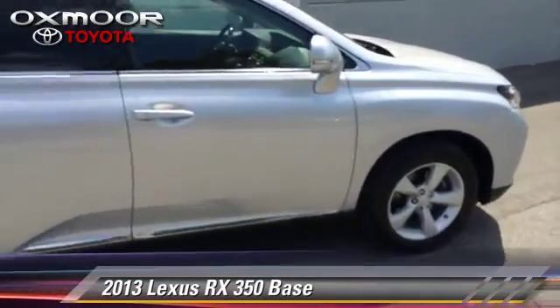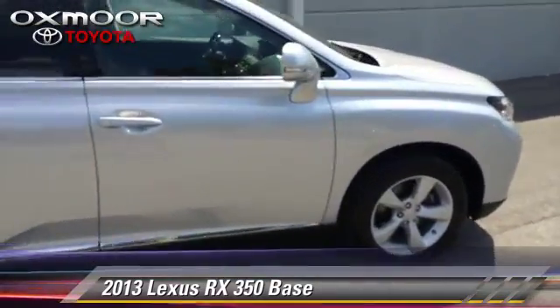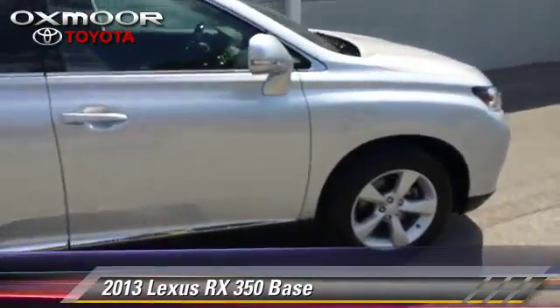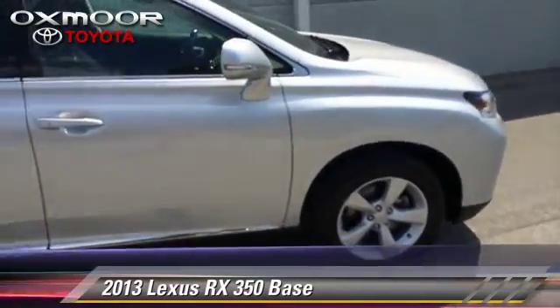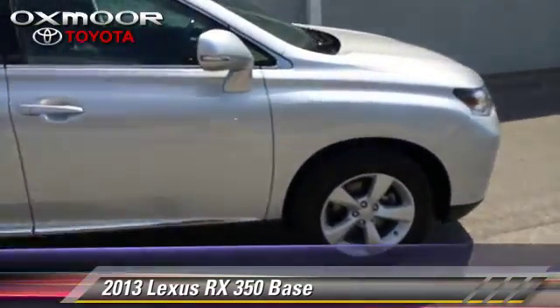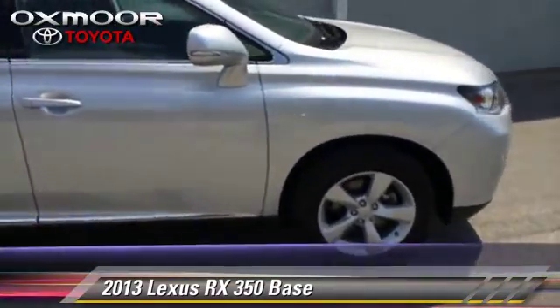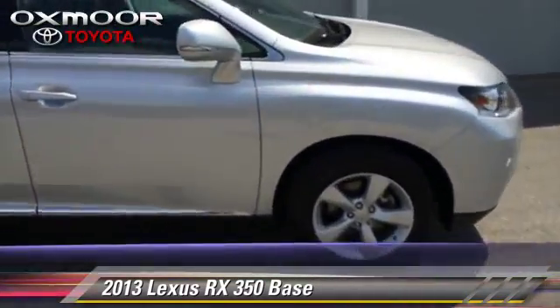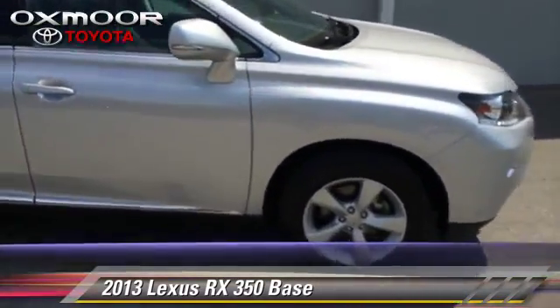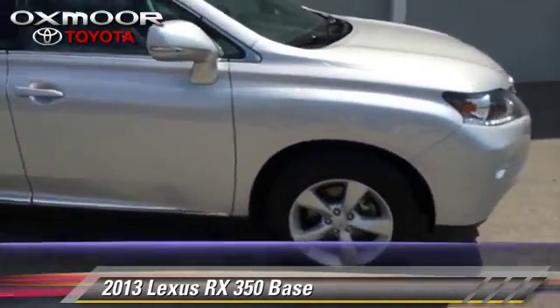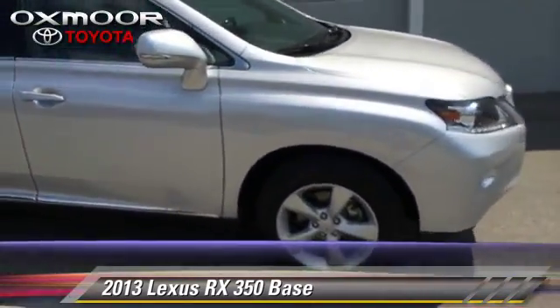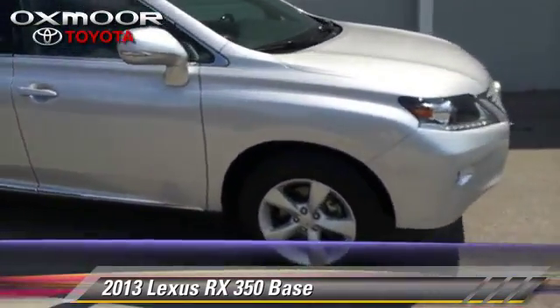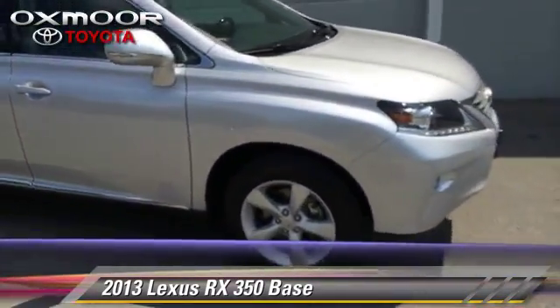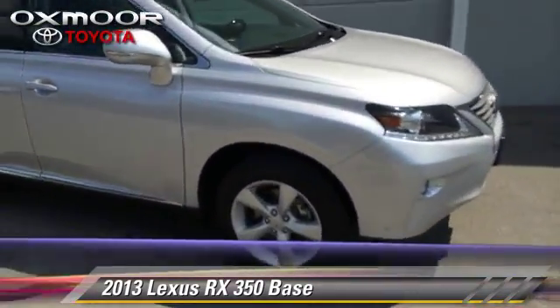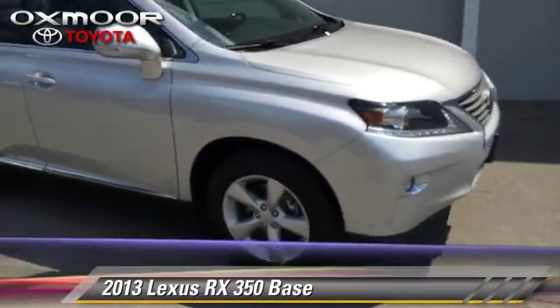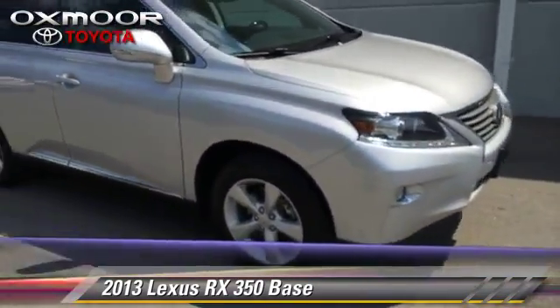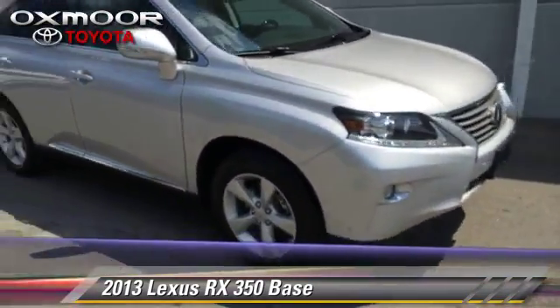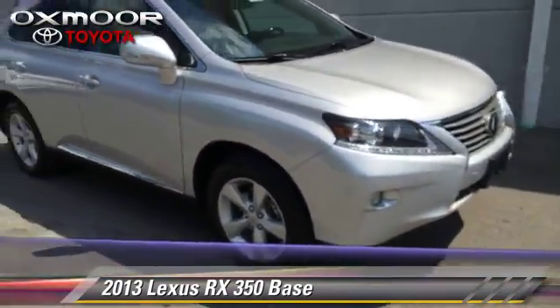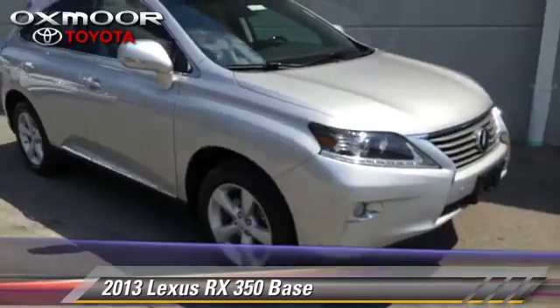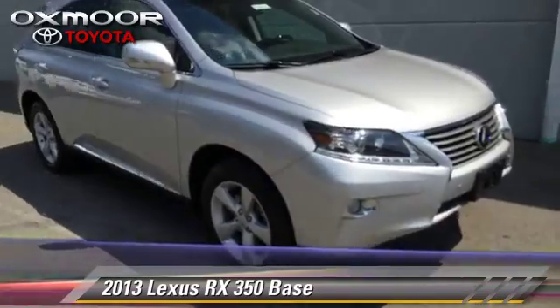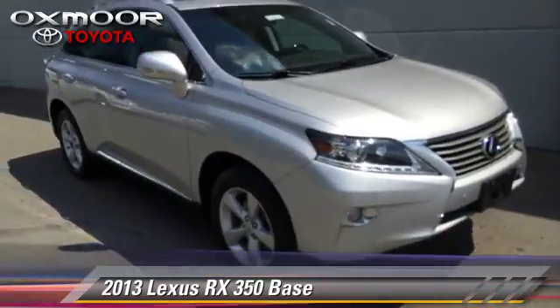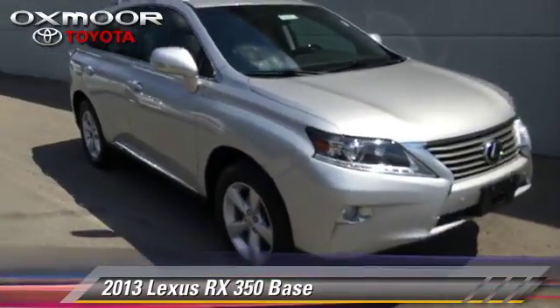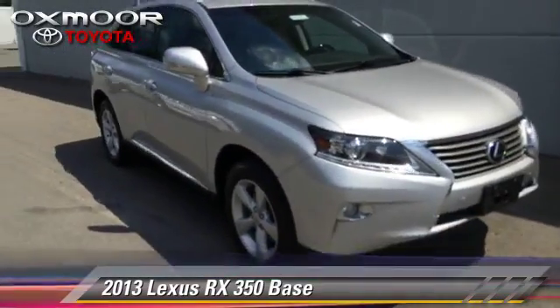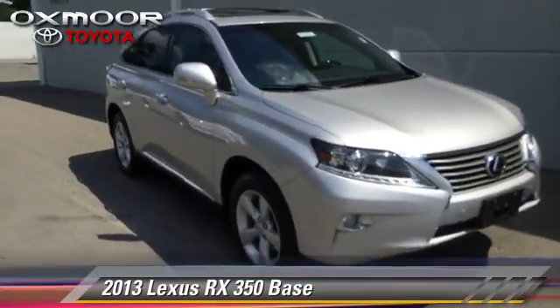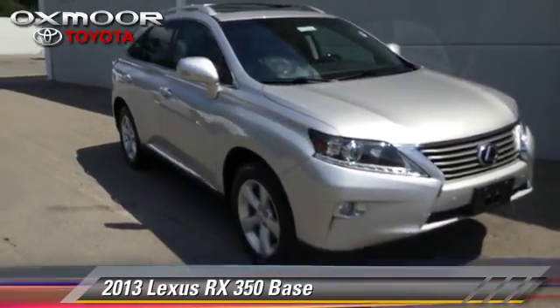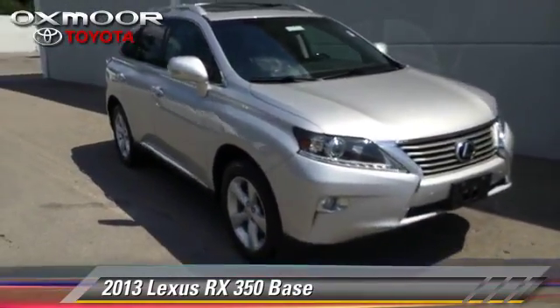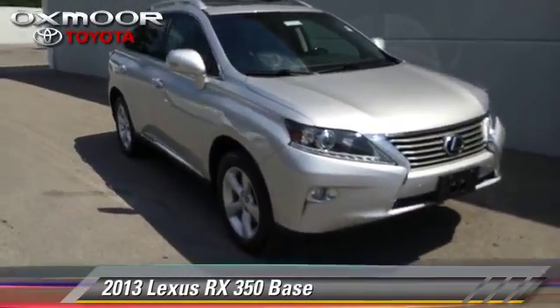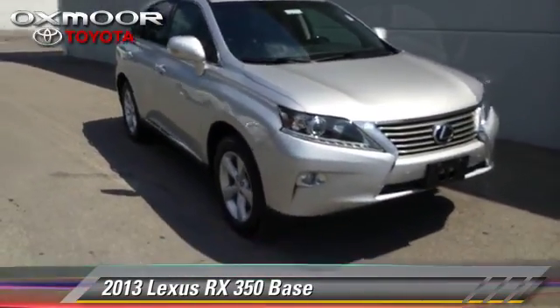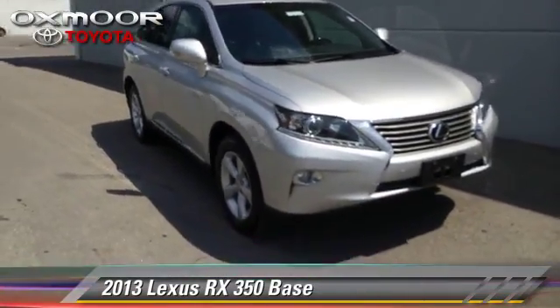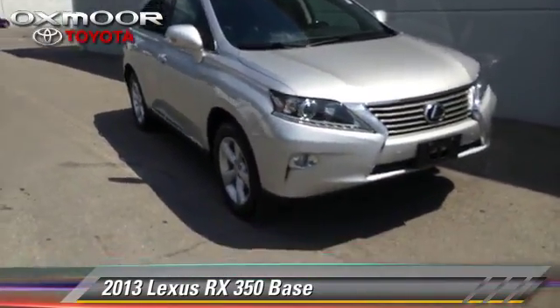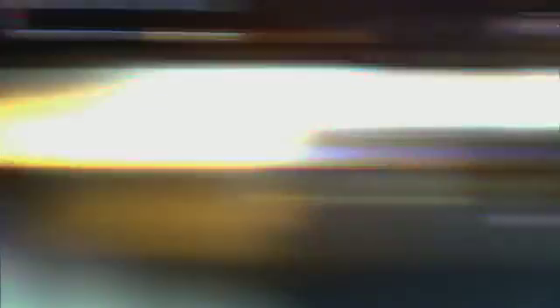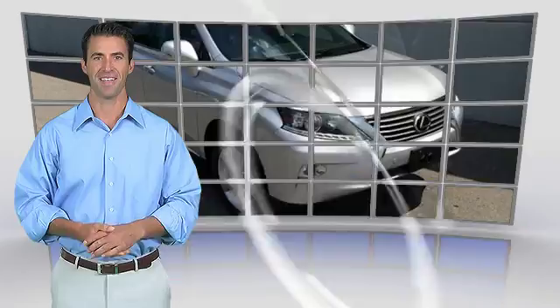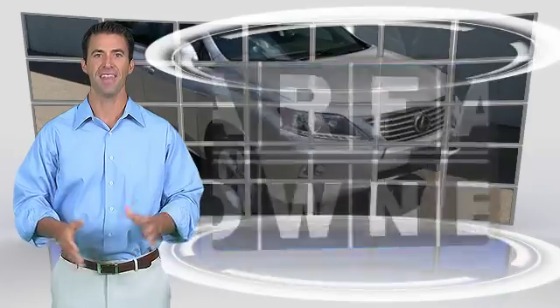Comfort and convenience features include power door locks, heated power mirrors, and Bluetooth wireless.